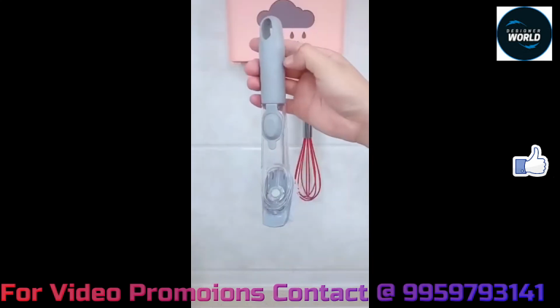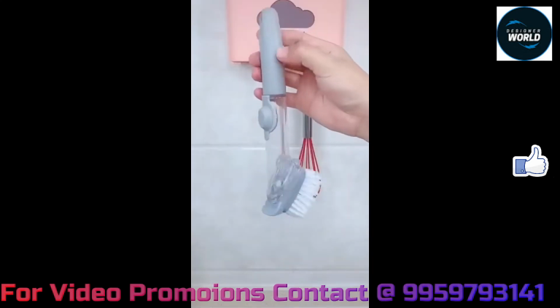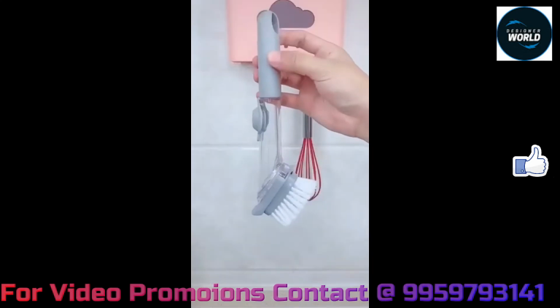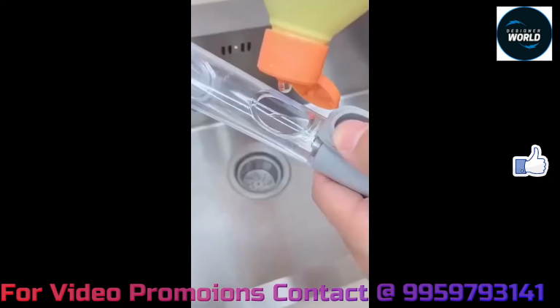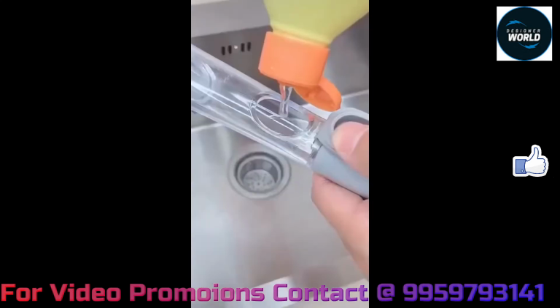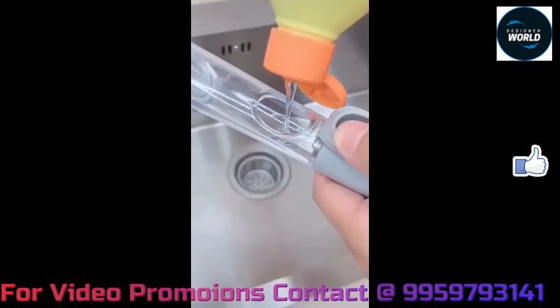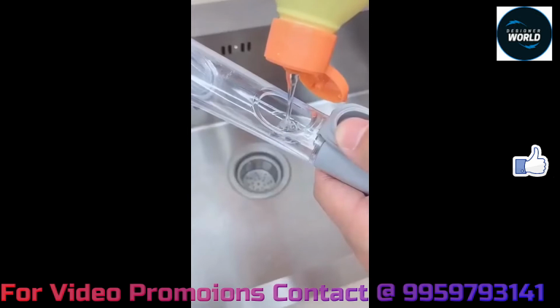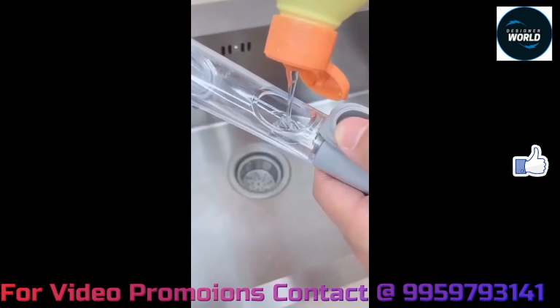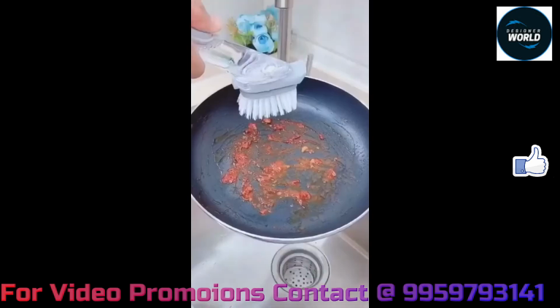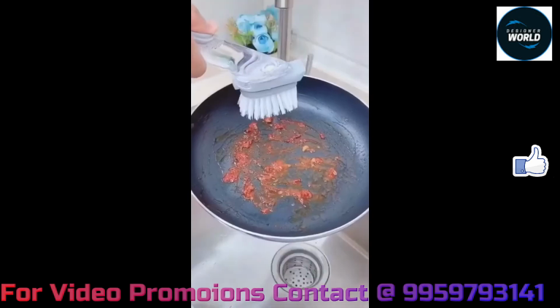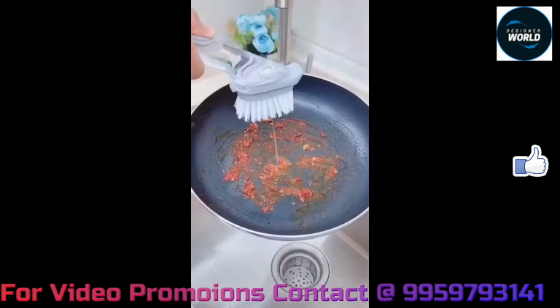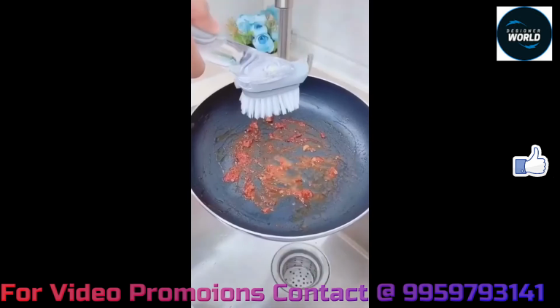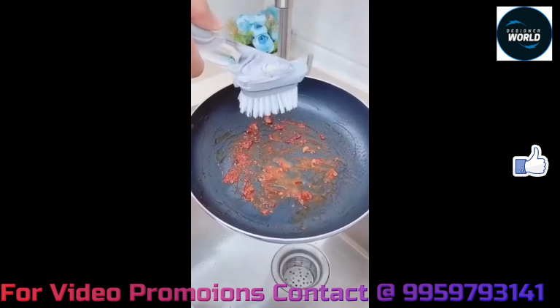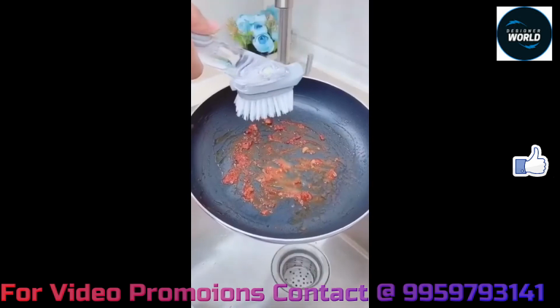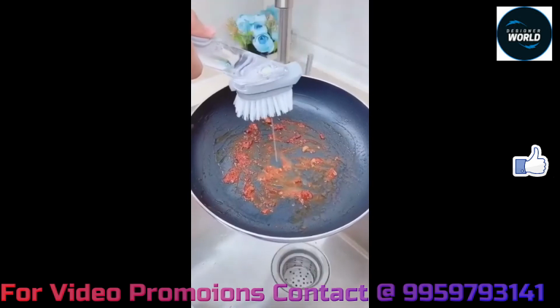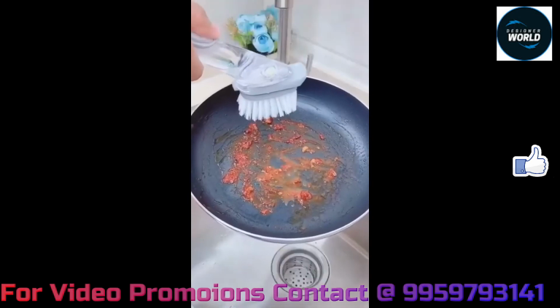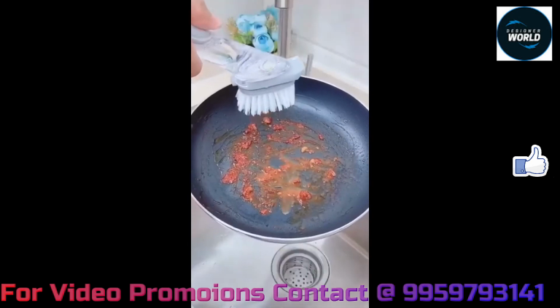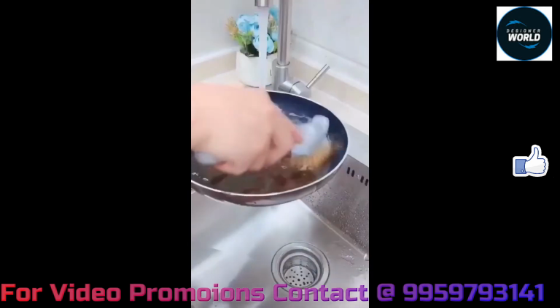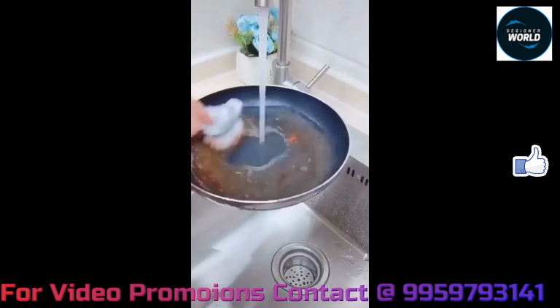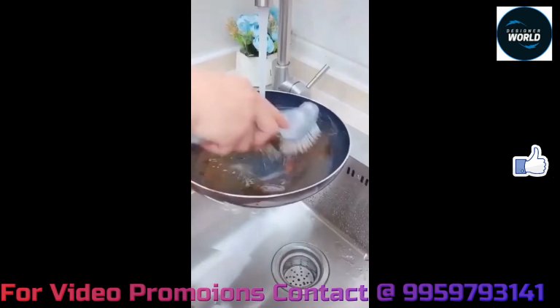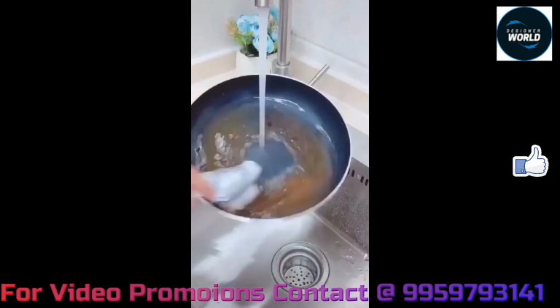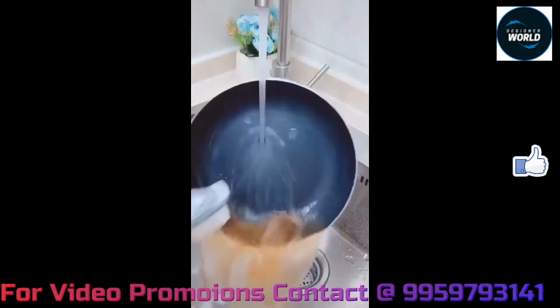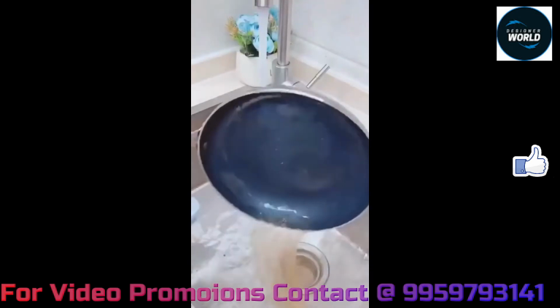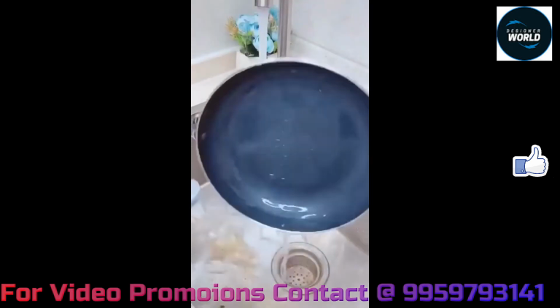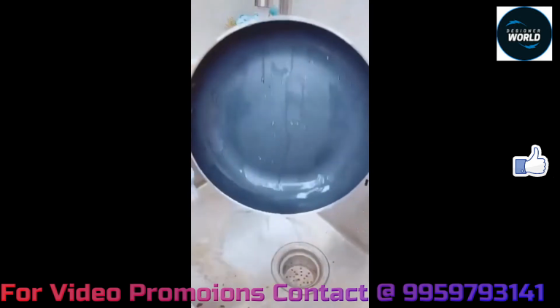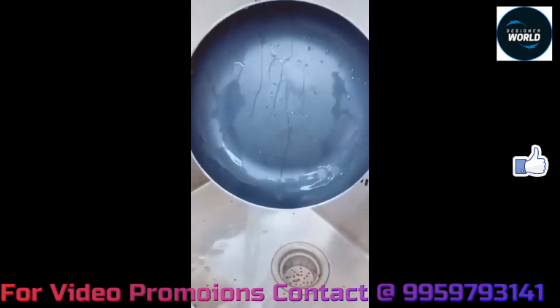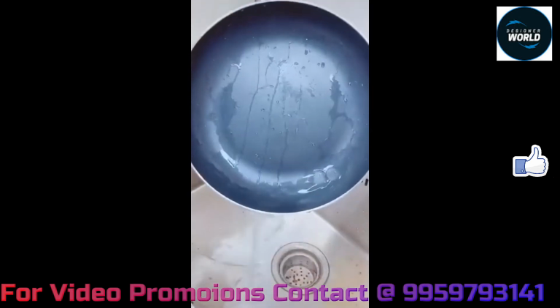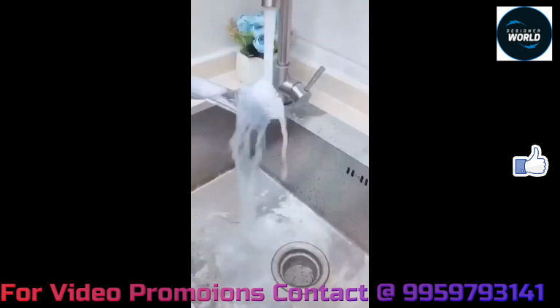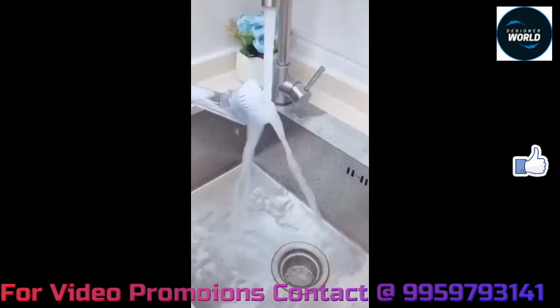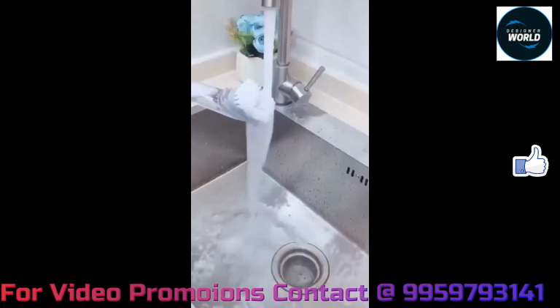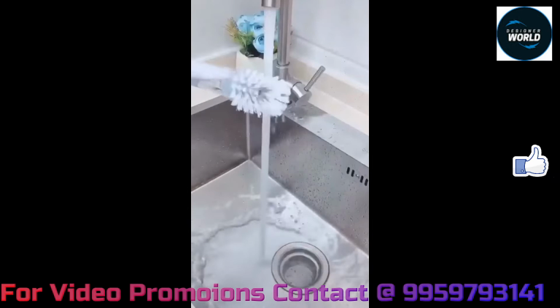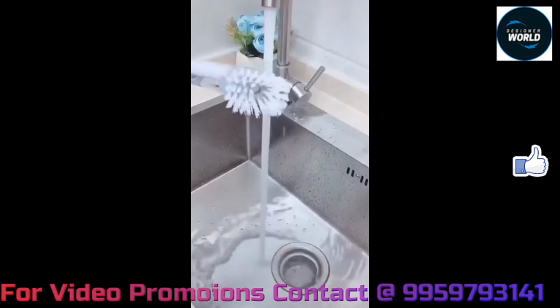This is a self-dispensing brush. We use it to dispense liquid like oil.